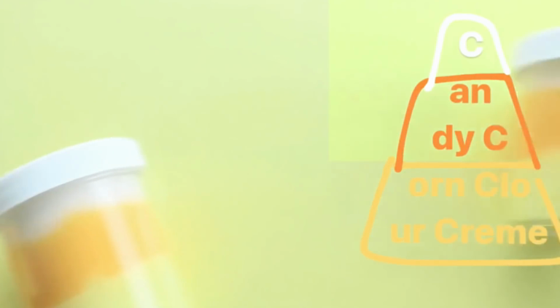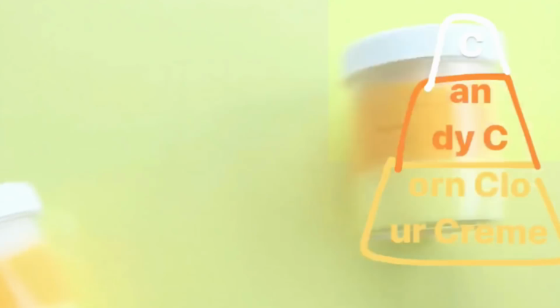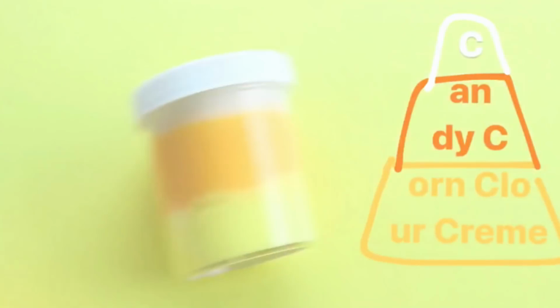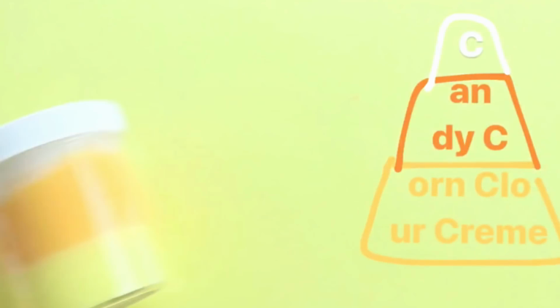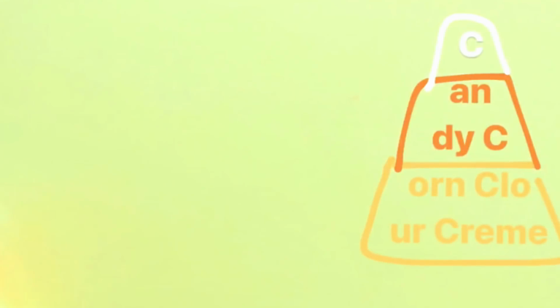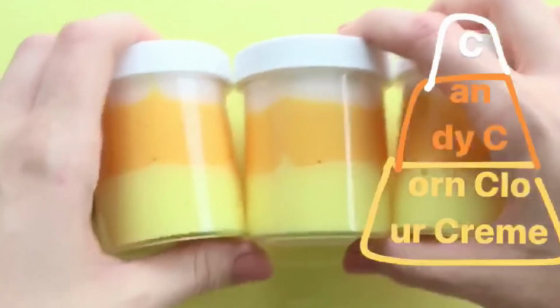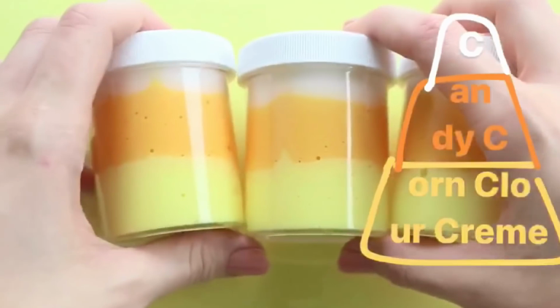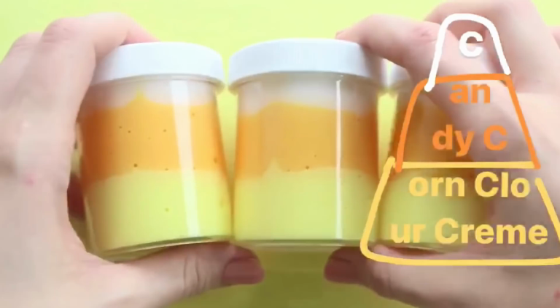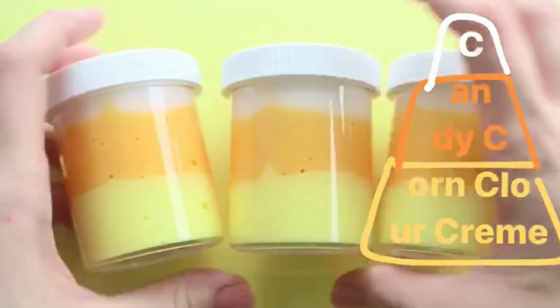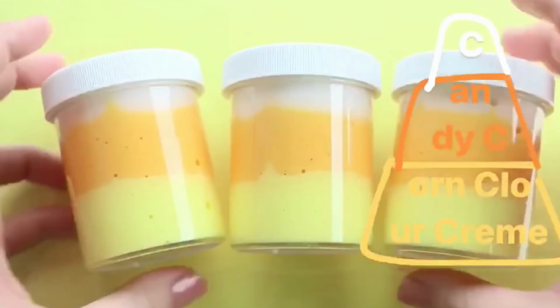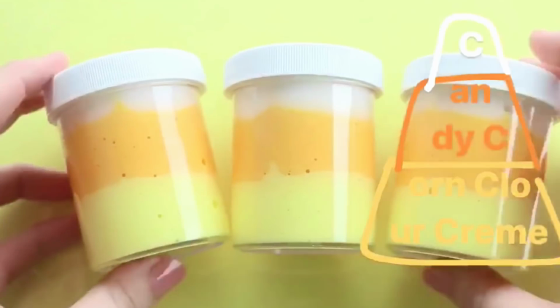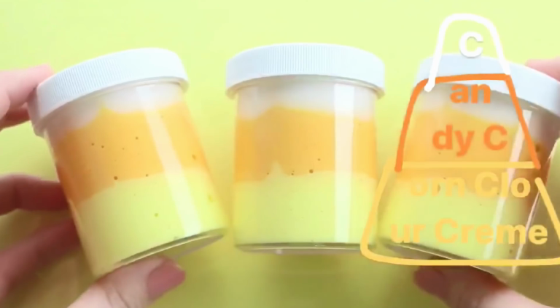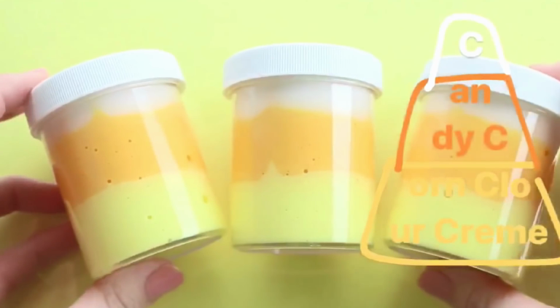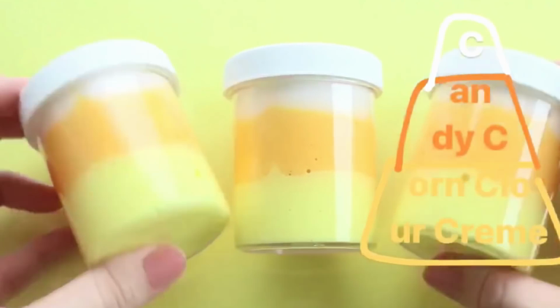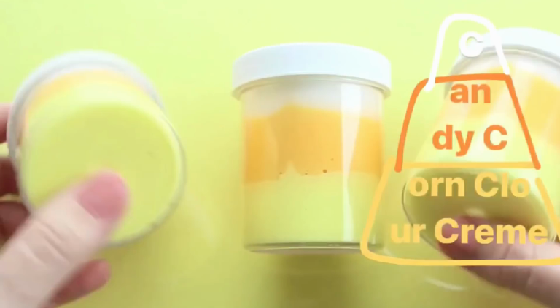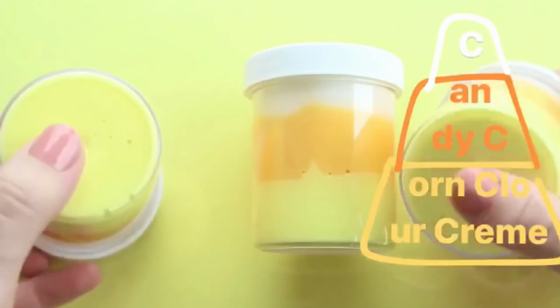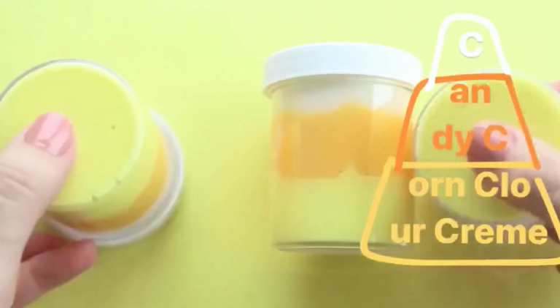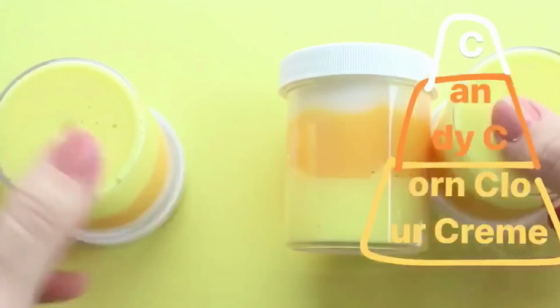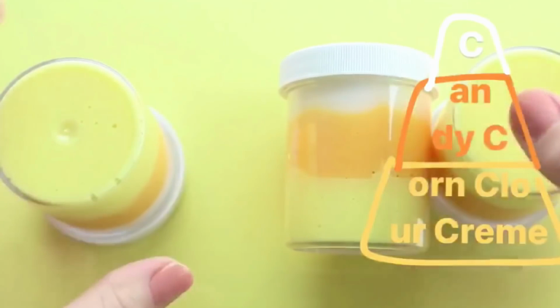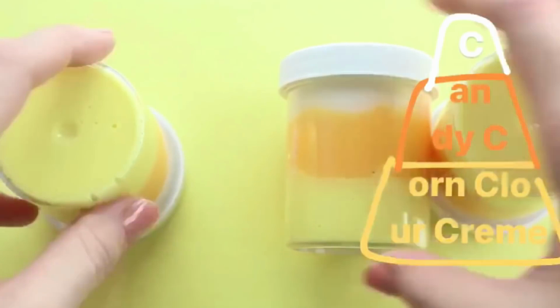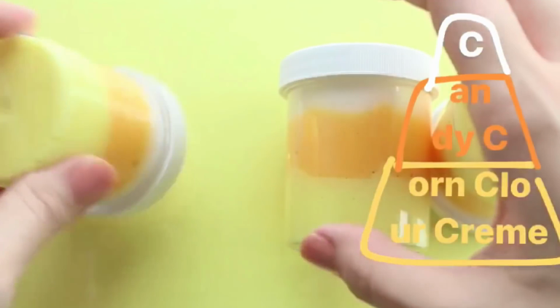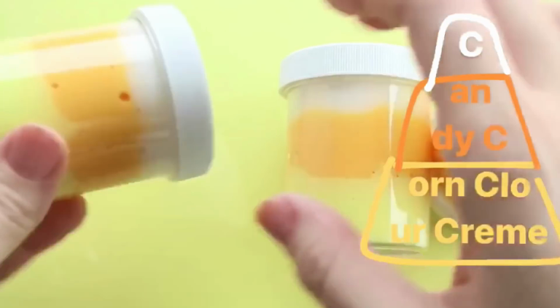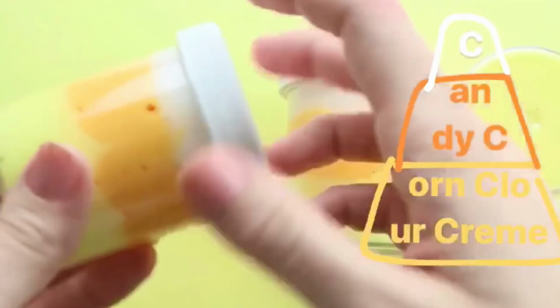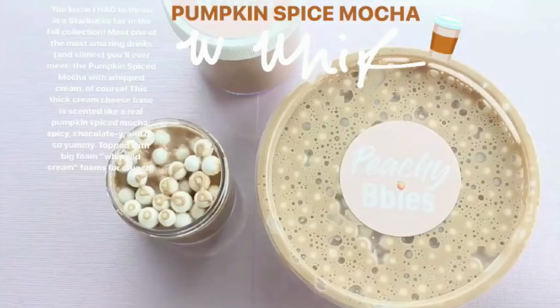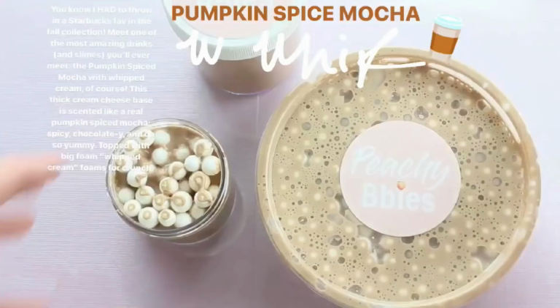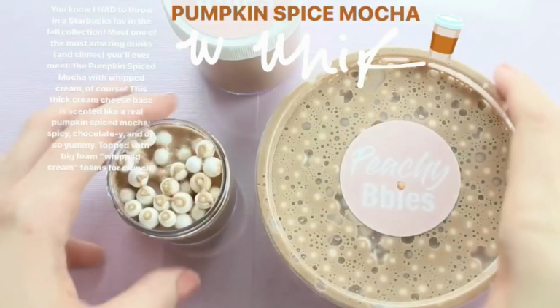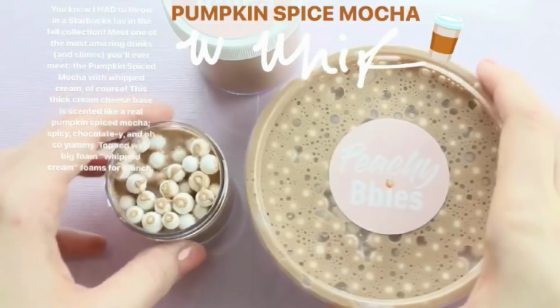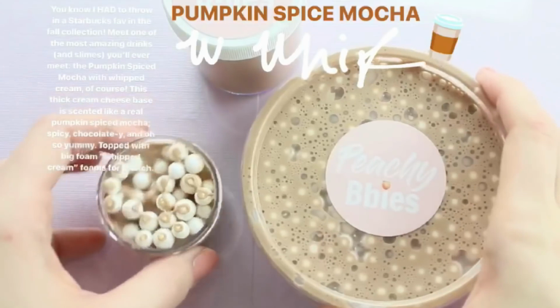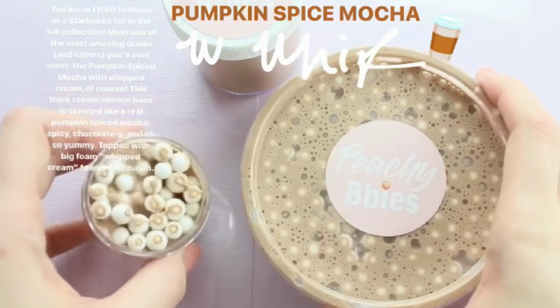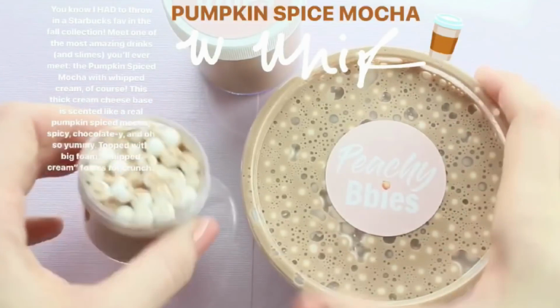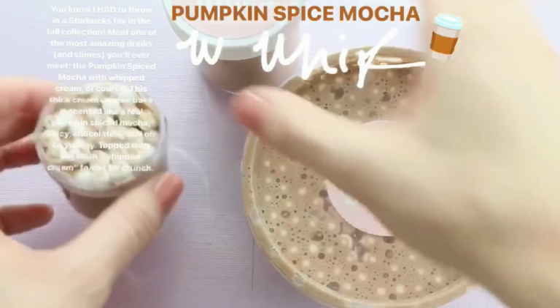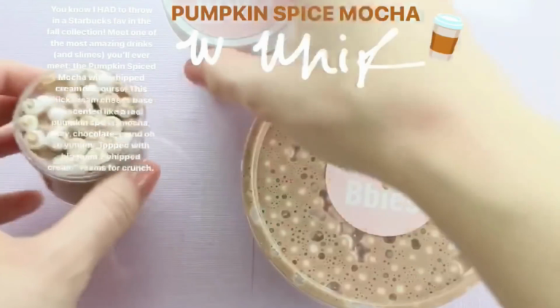And then if you guys want to see a longer video of the Candy Corn Cloud Creams, it's actually on my Instagram right now, so go check it out.